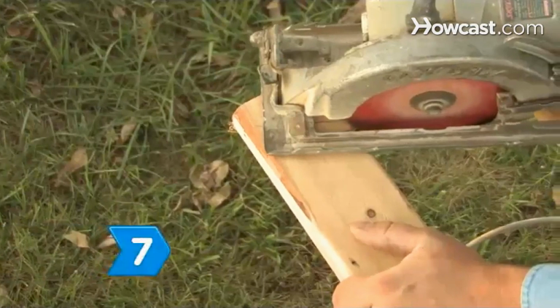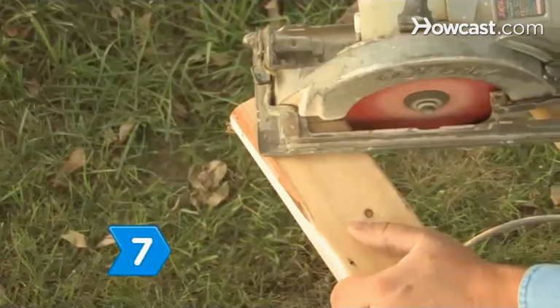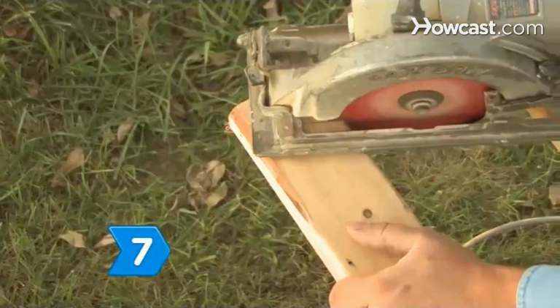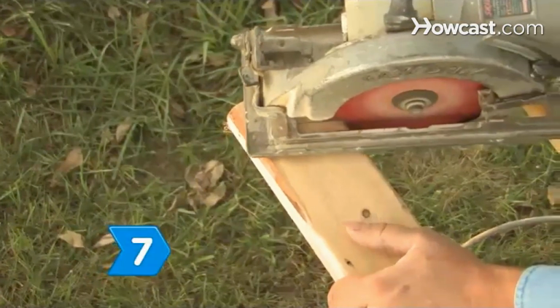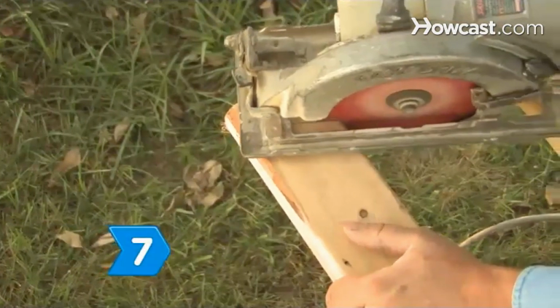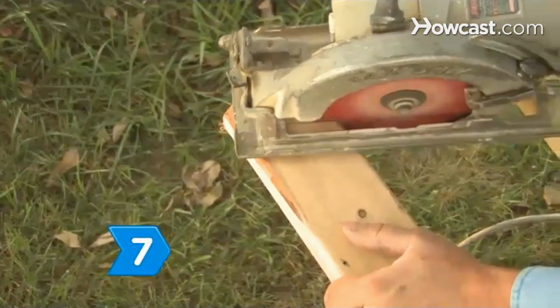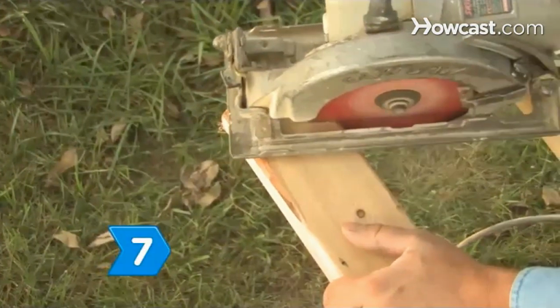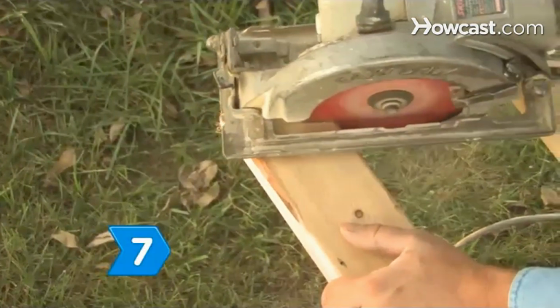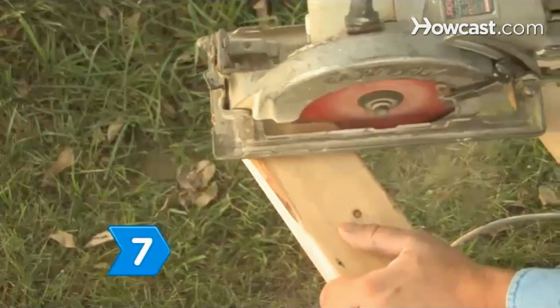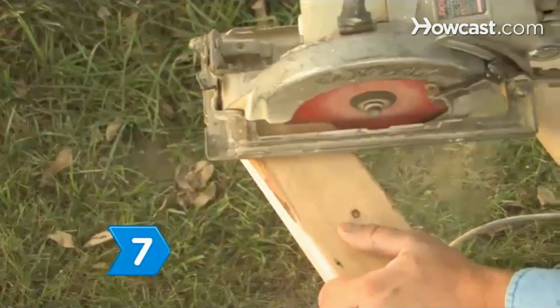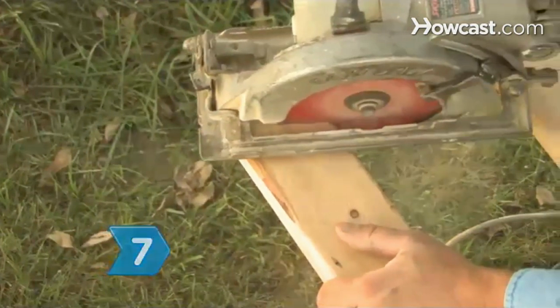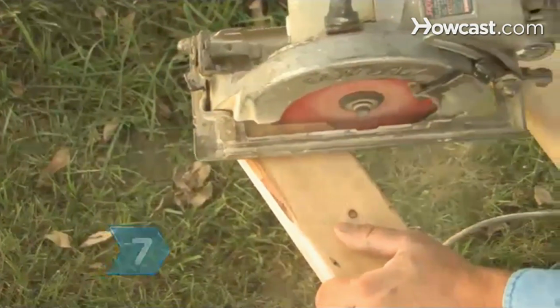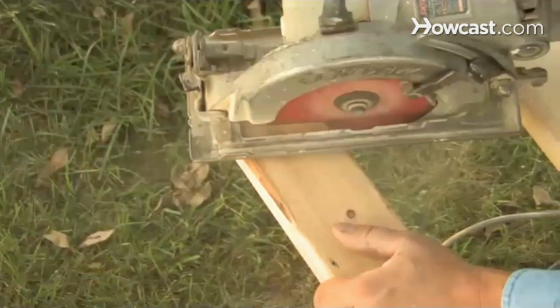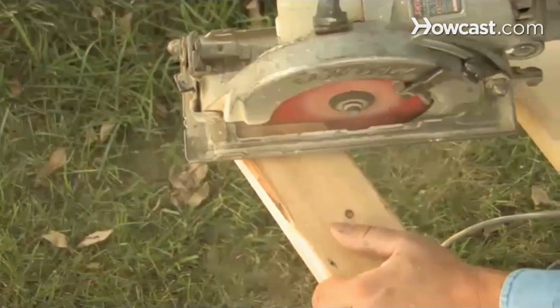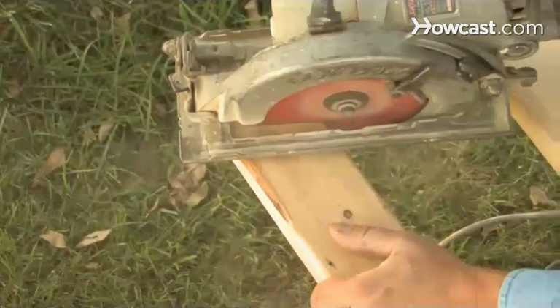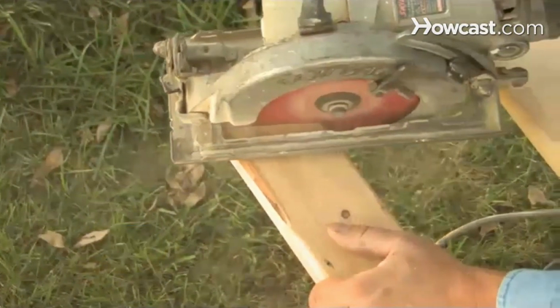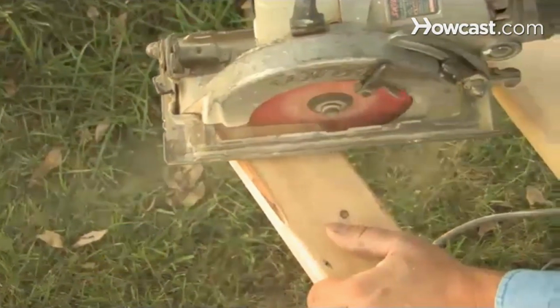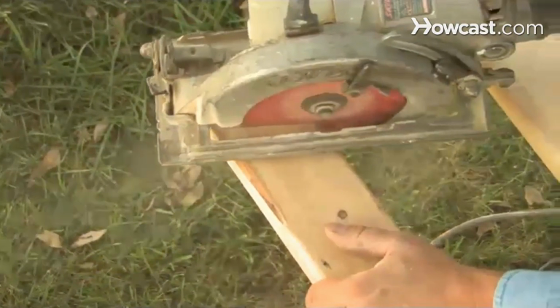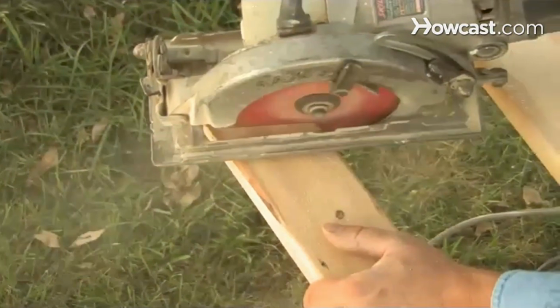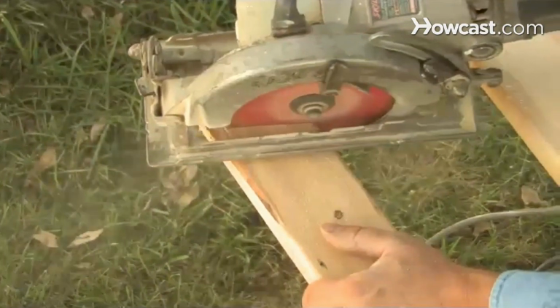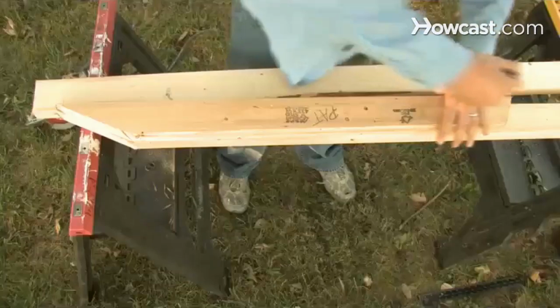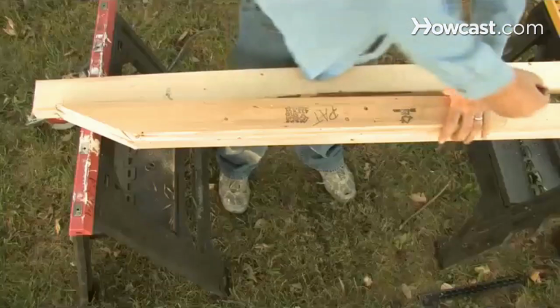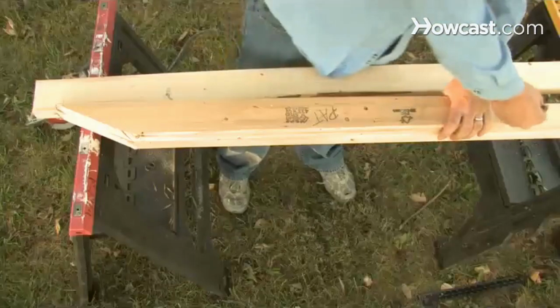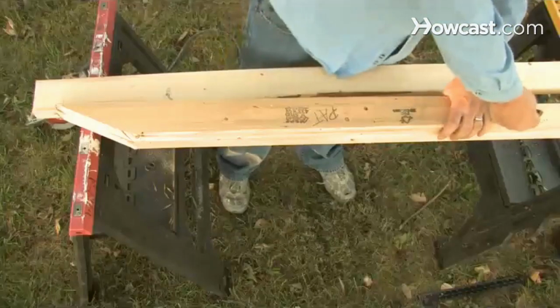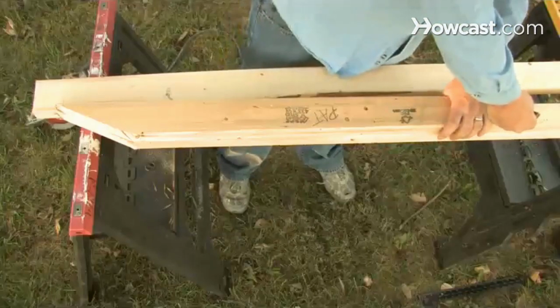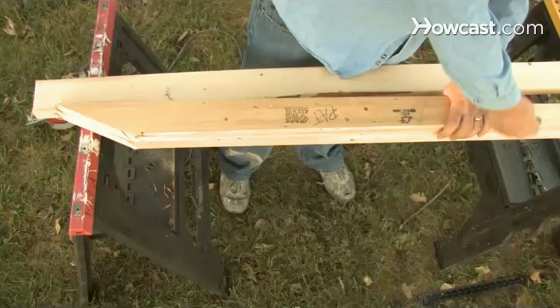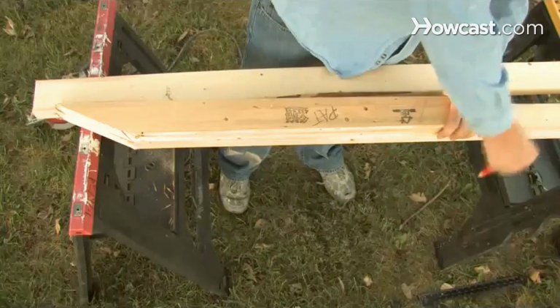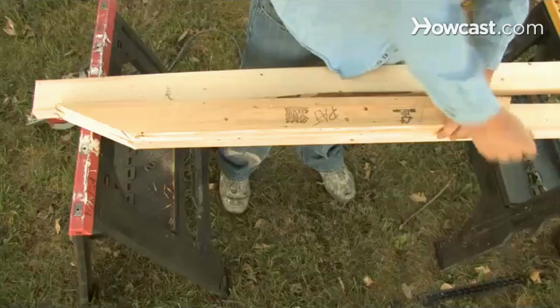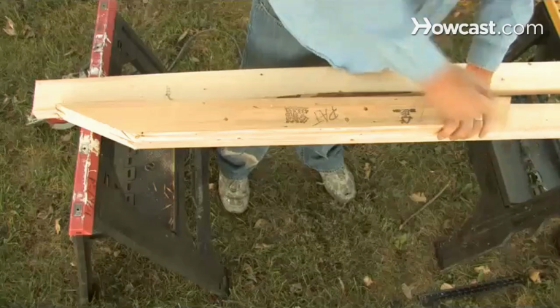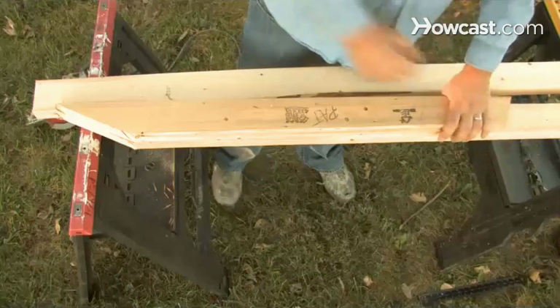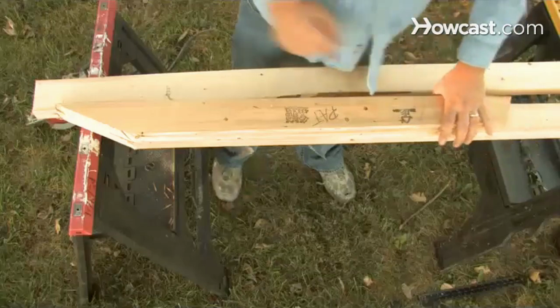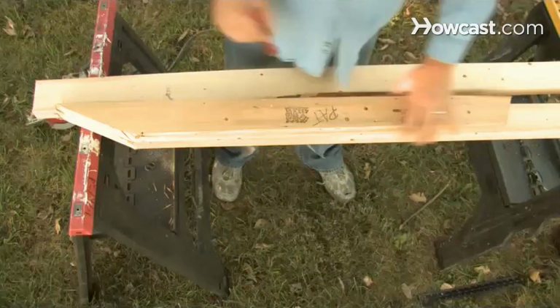Step 7. Cut the laid-out rafter with a circular saw. You can now use this rafter as a template for any others you cut.